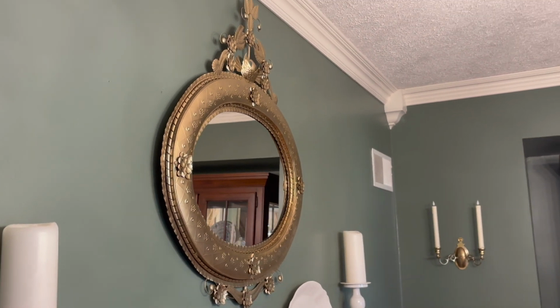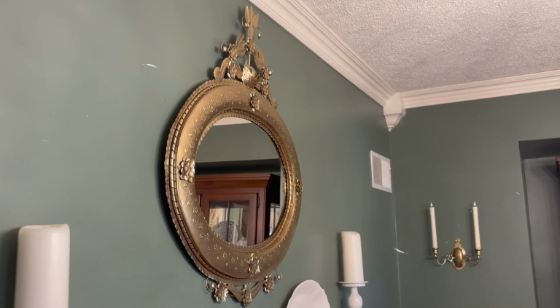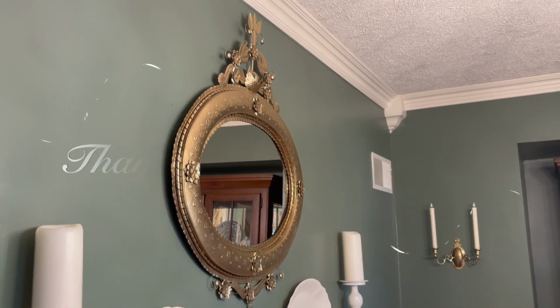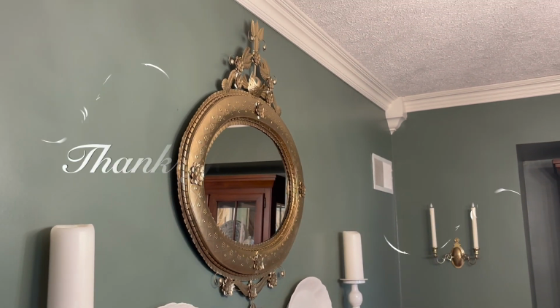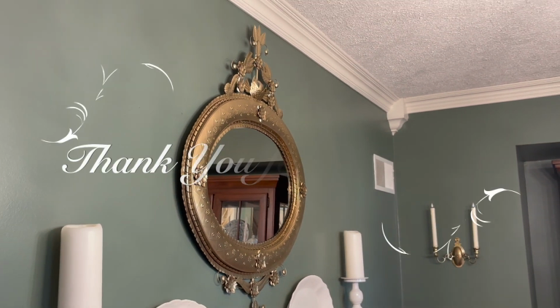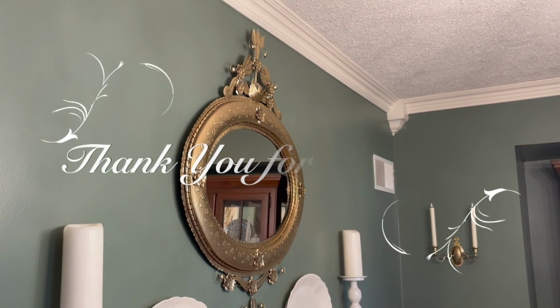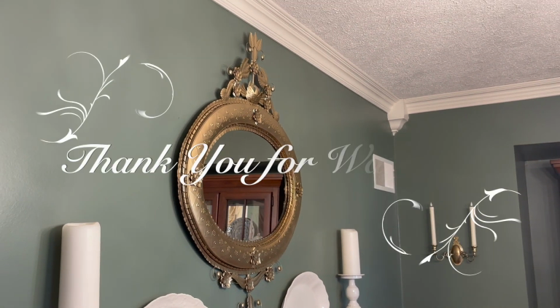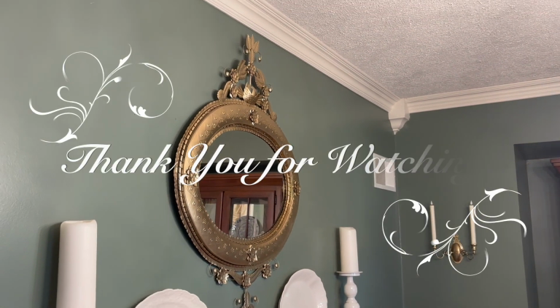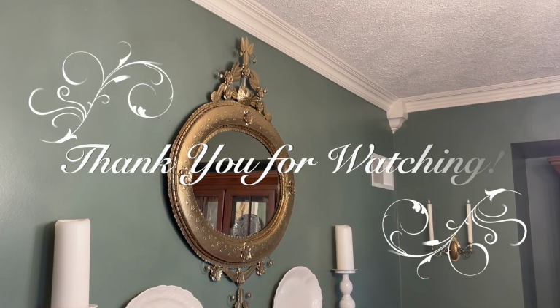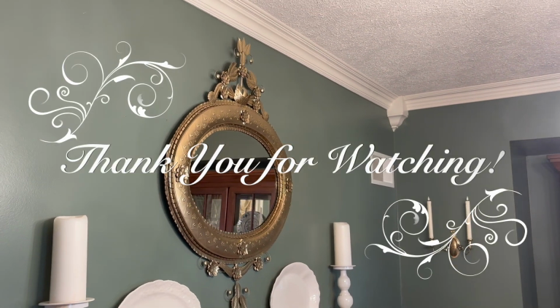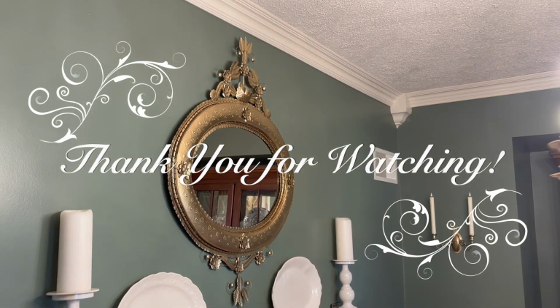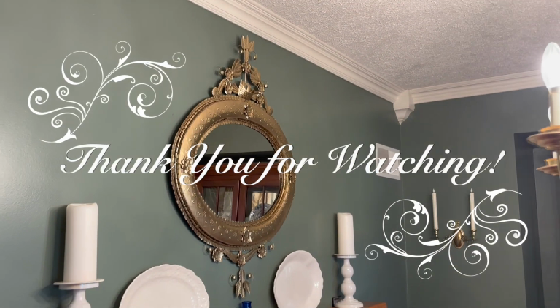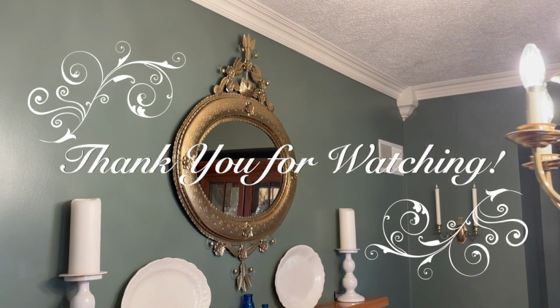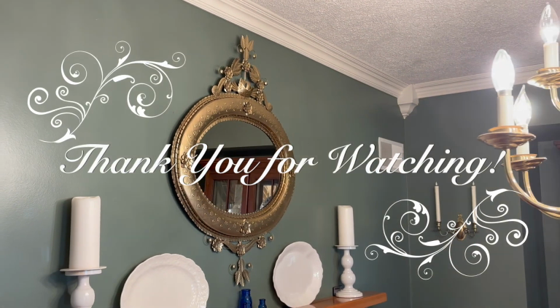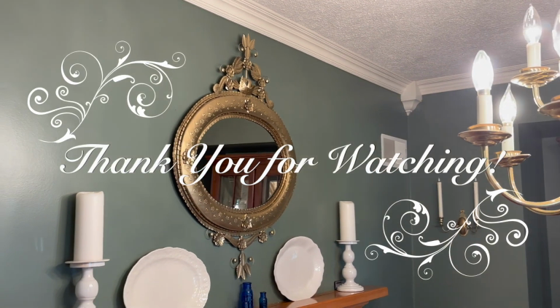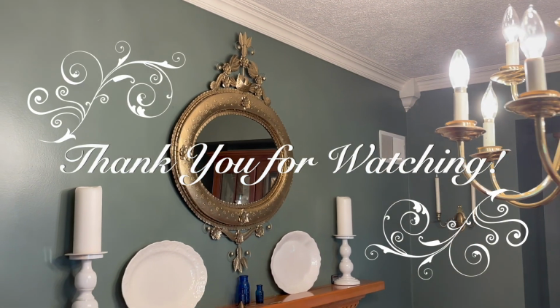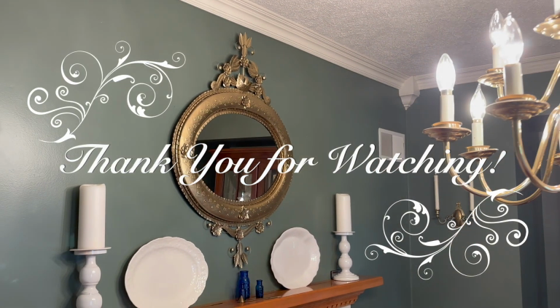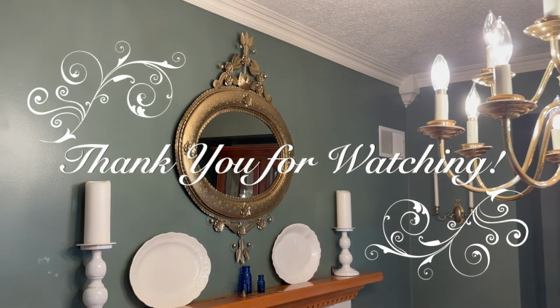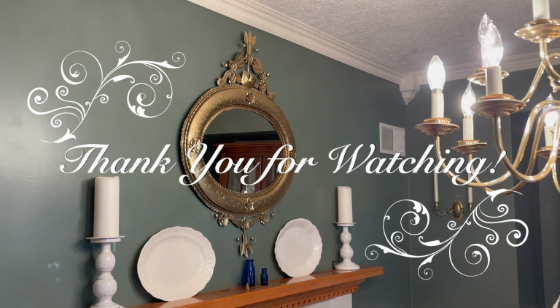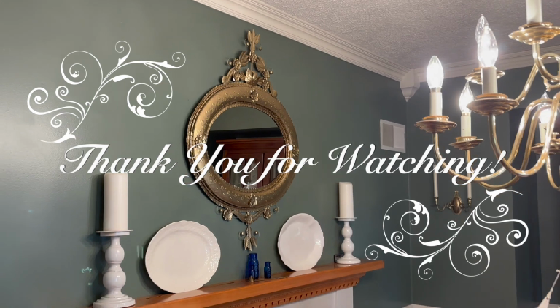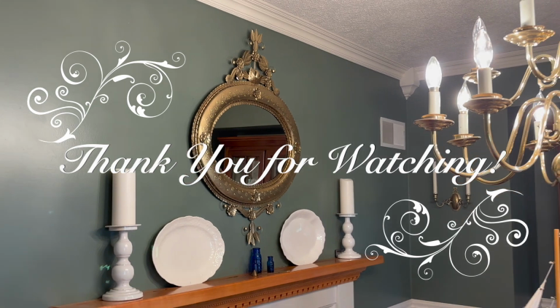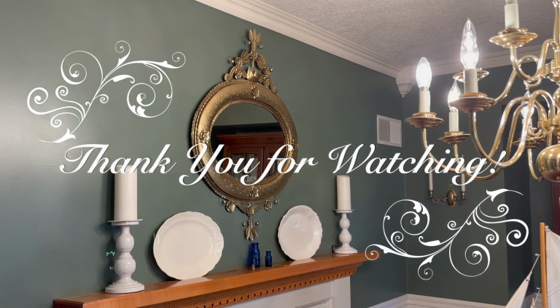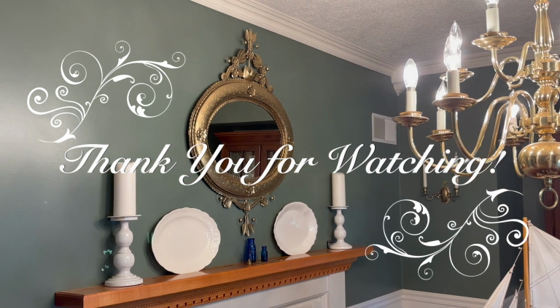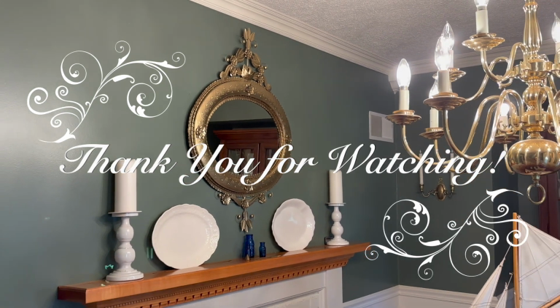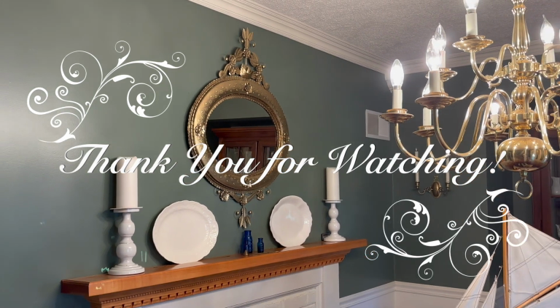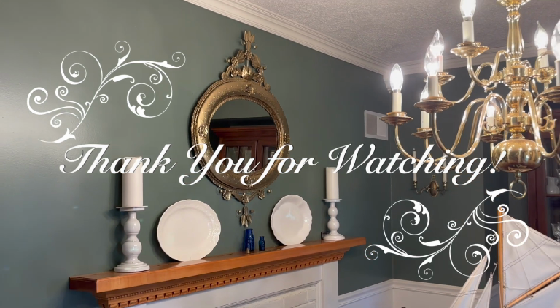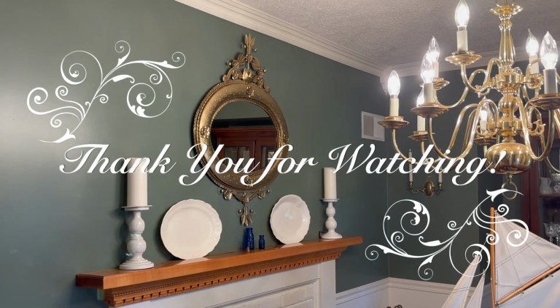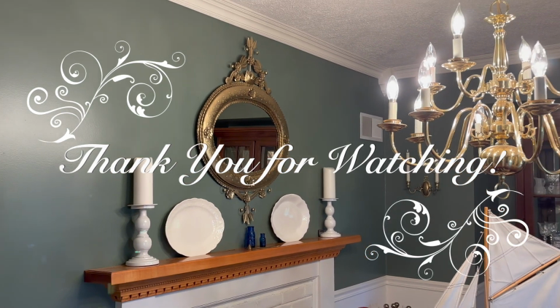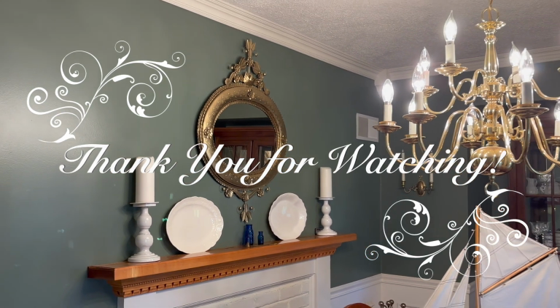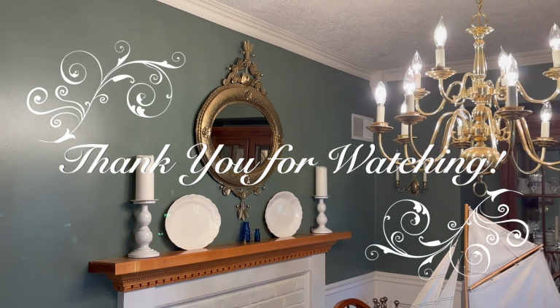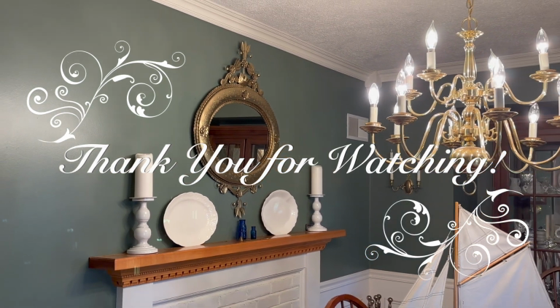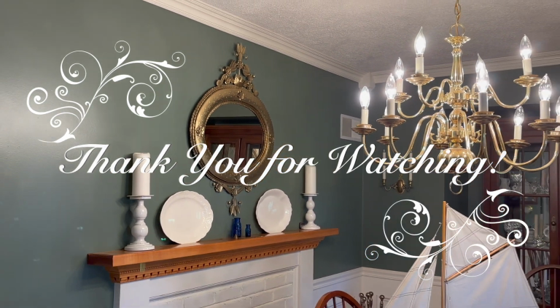Thank you for watching everybody. Any questions, just ask me in the comments — I can't wait to see you in the next video.